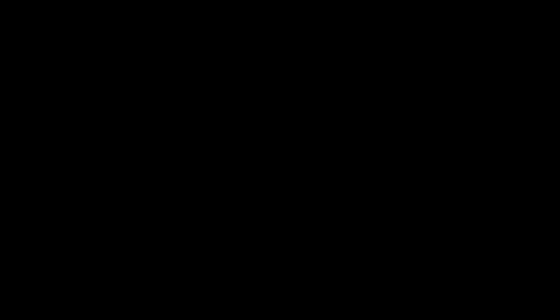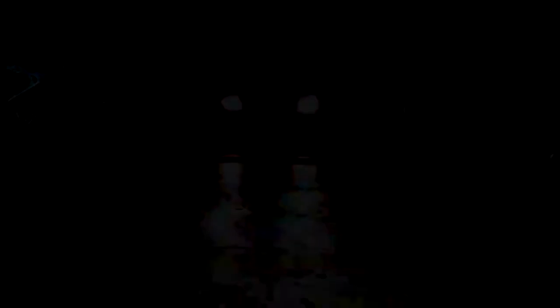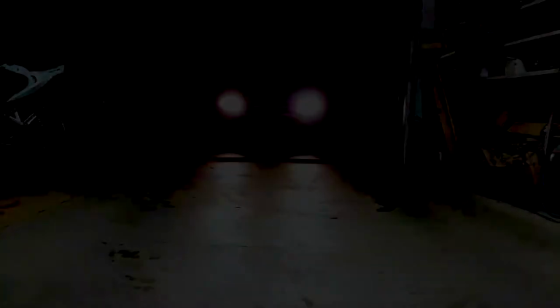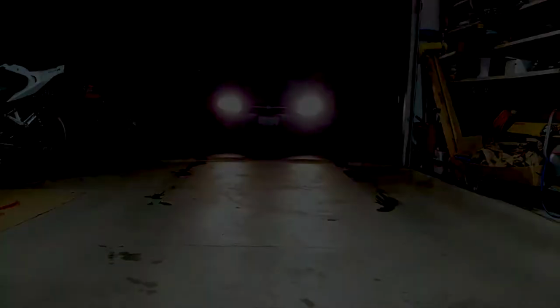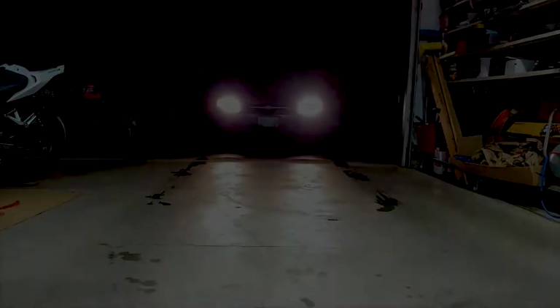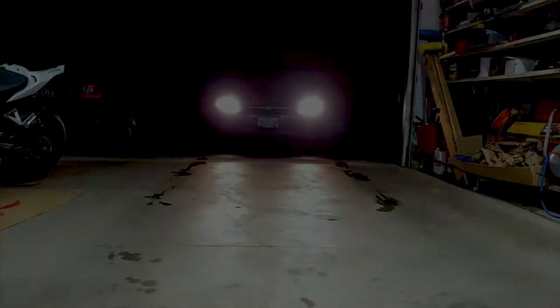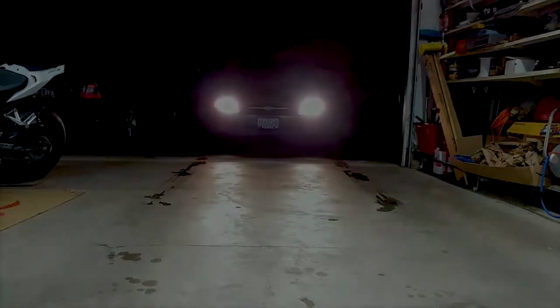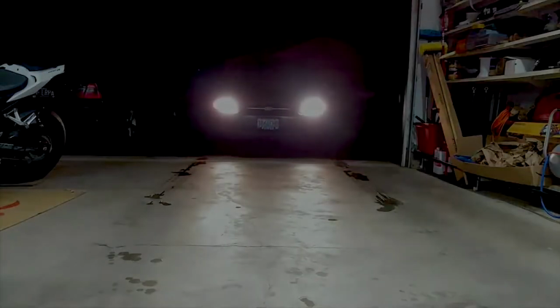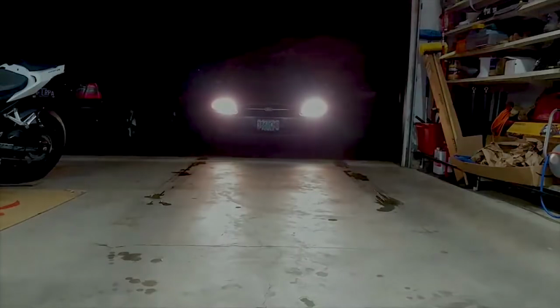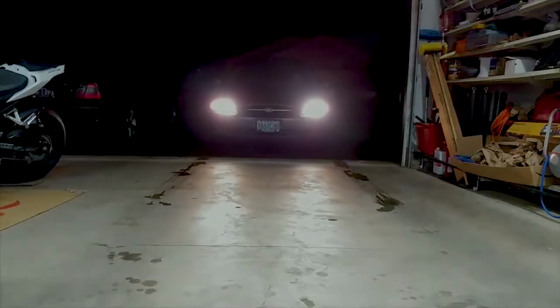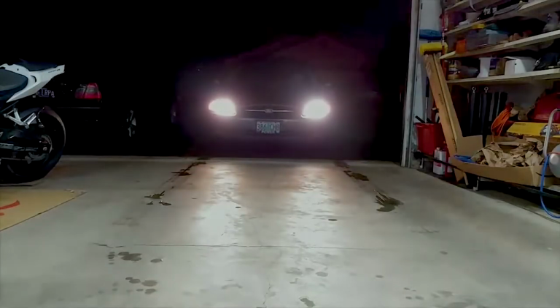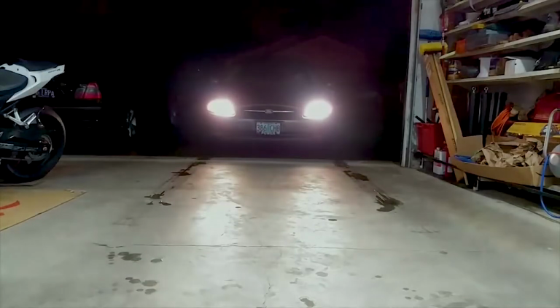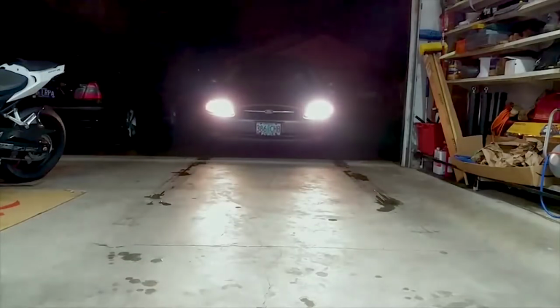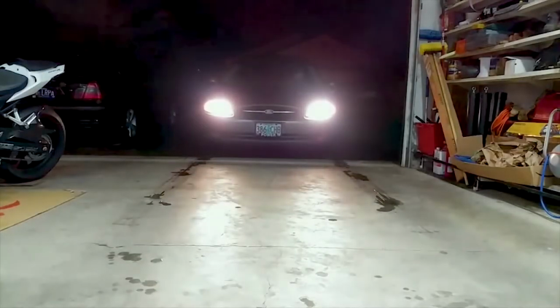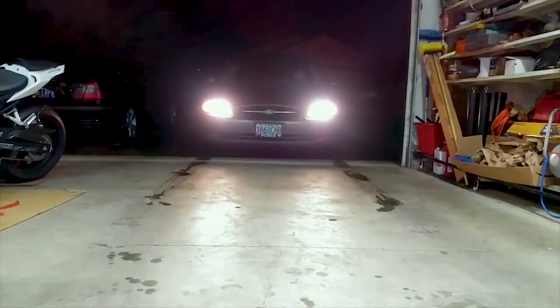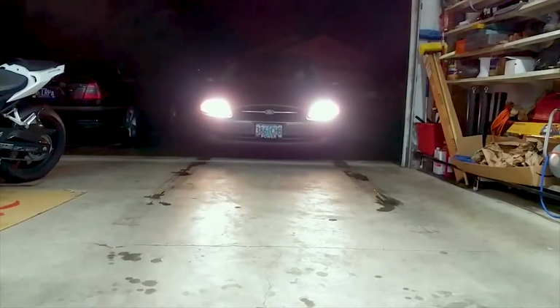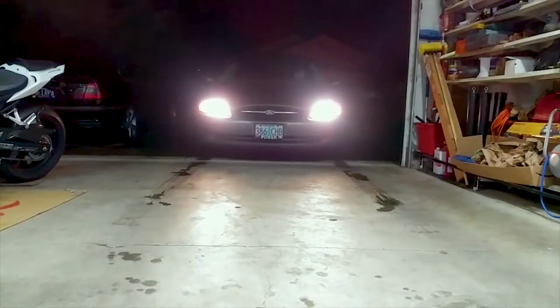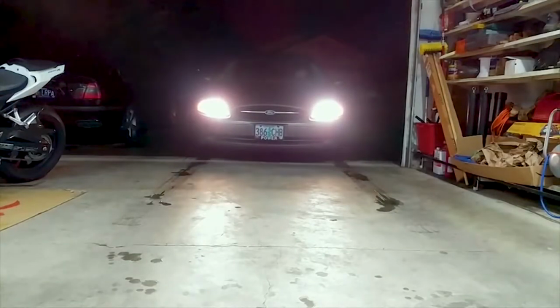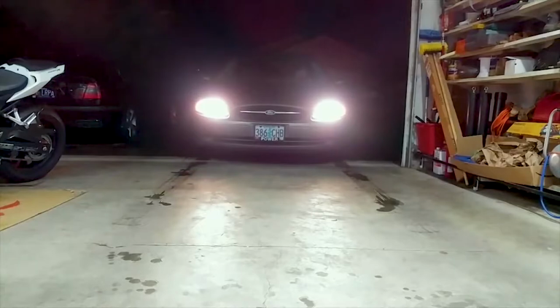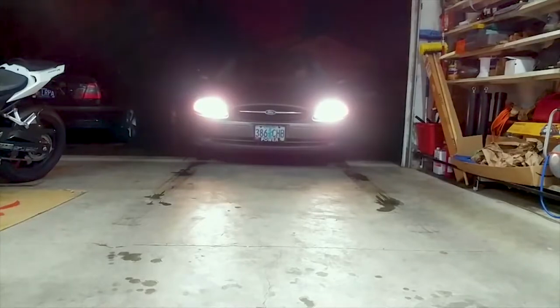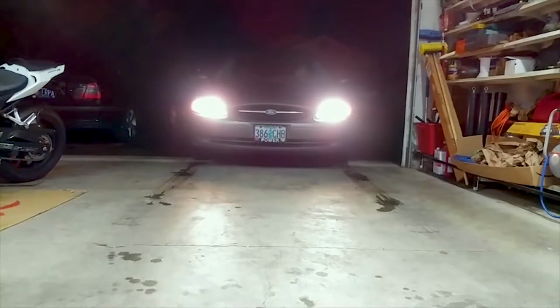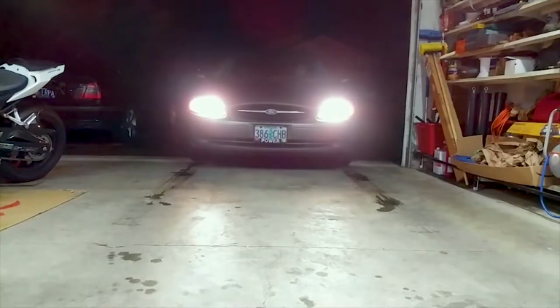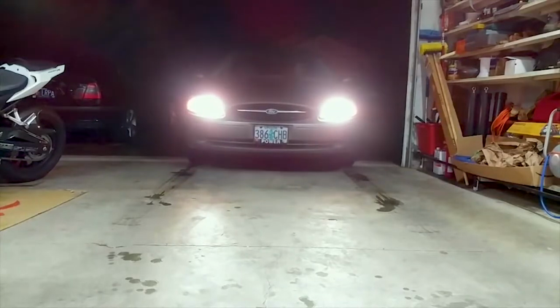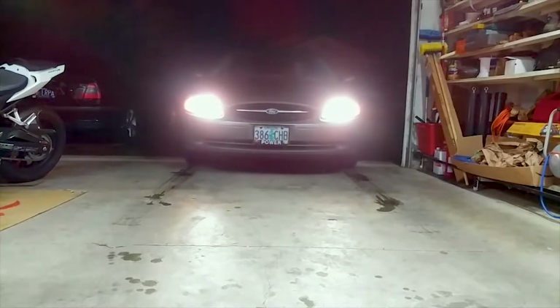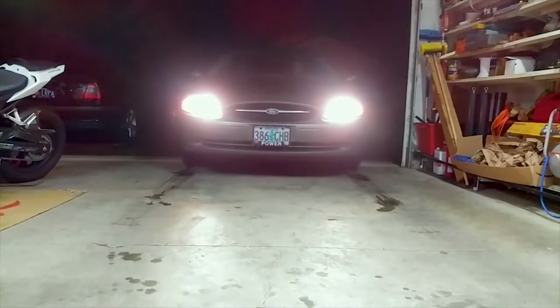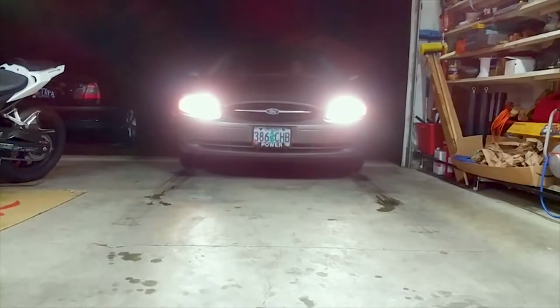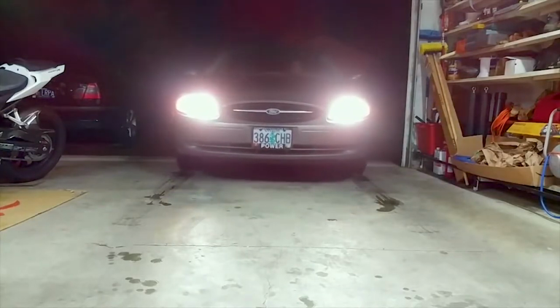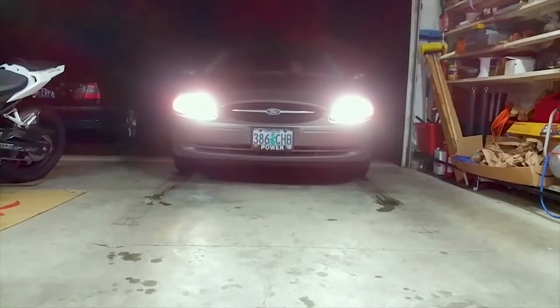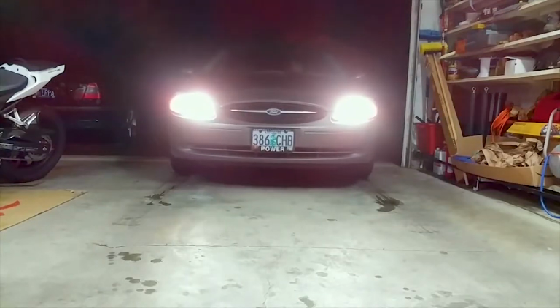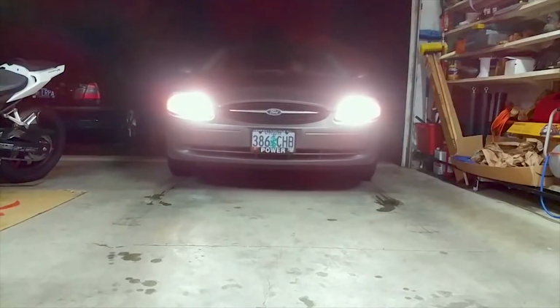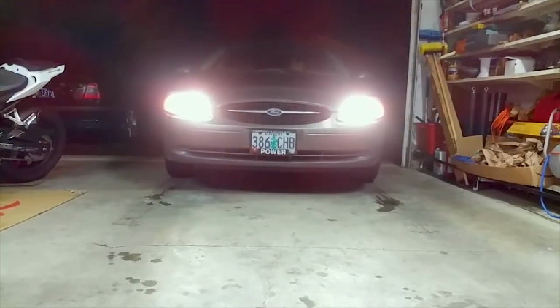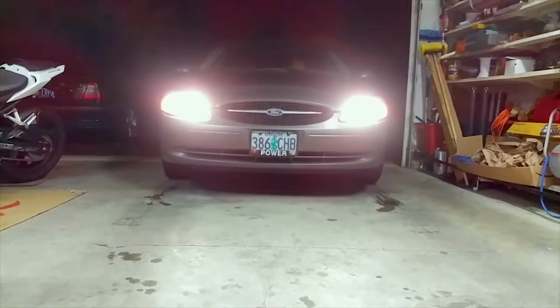Hey everyone, welcome back to Endless Money Pits. This is a 2001 Ford Taurus, and today I'll be showing you how to change the oil.